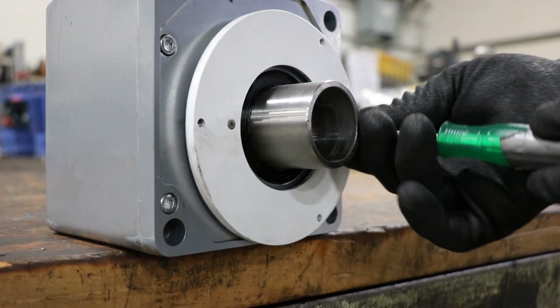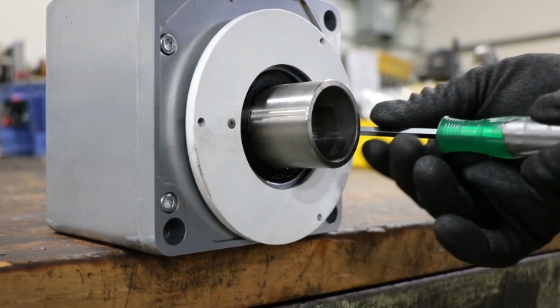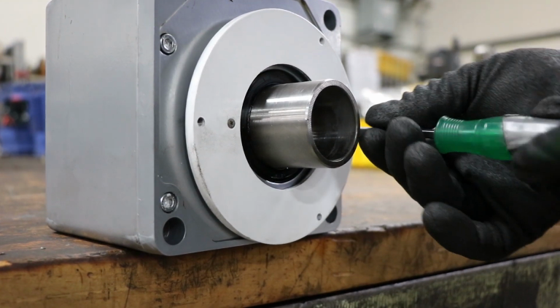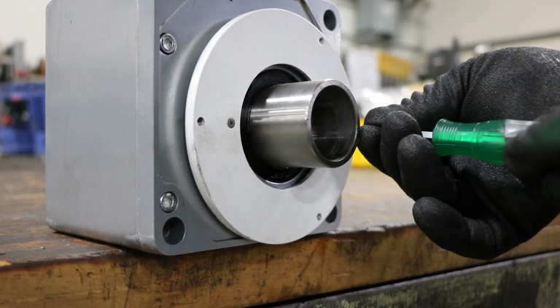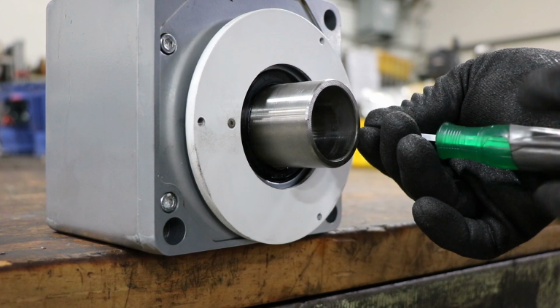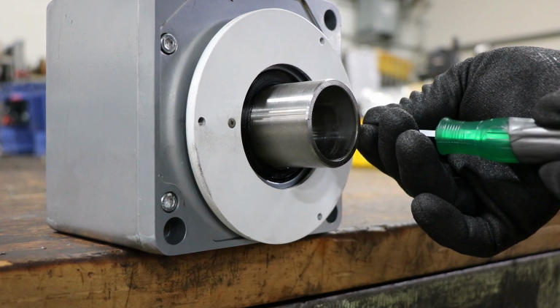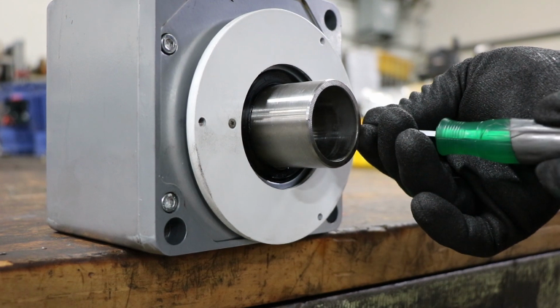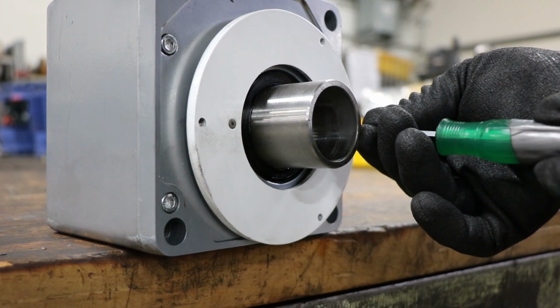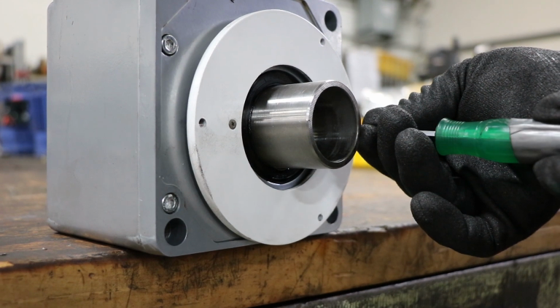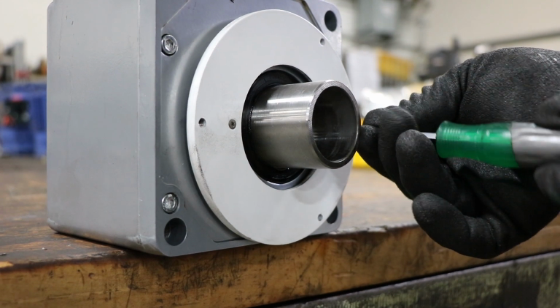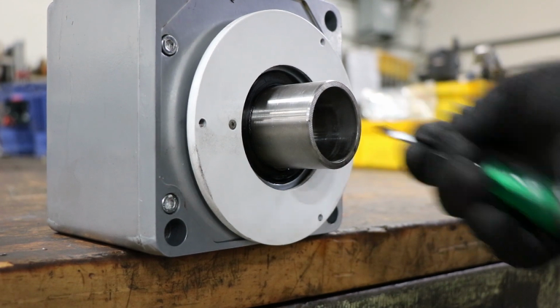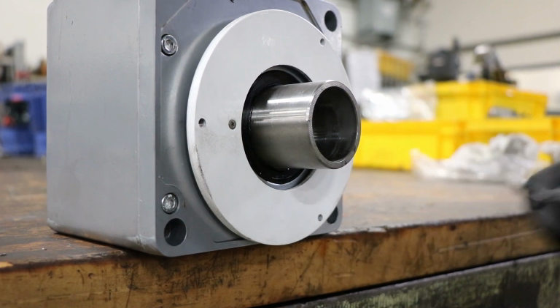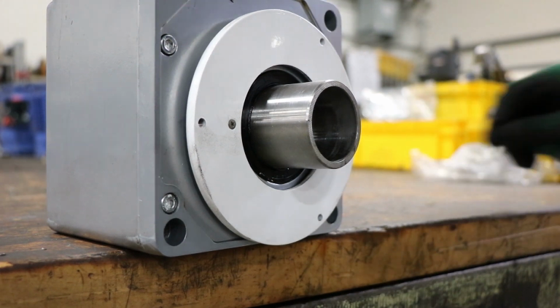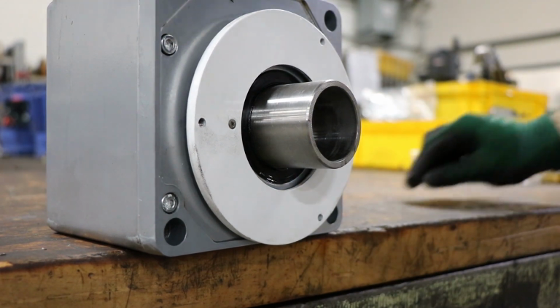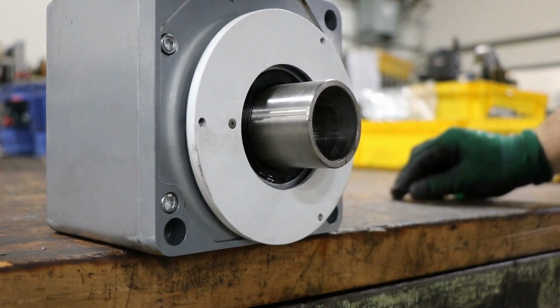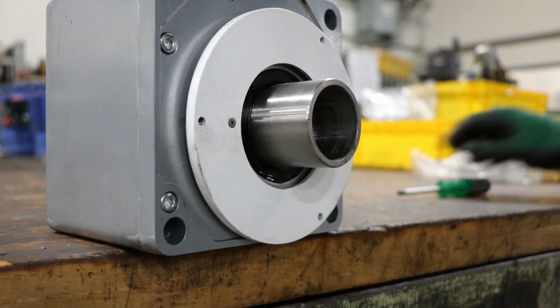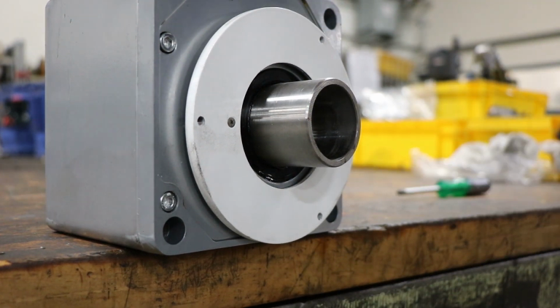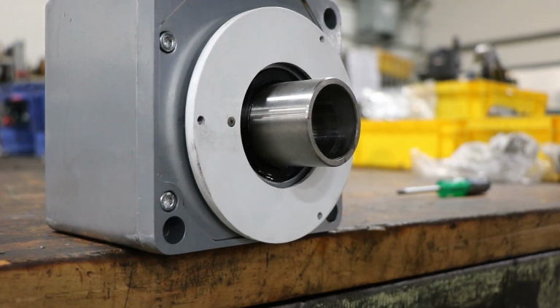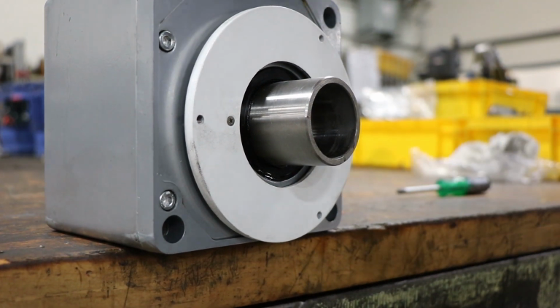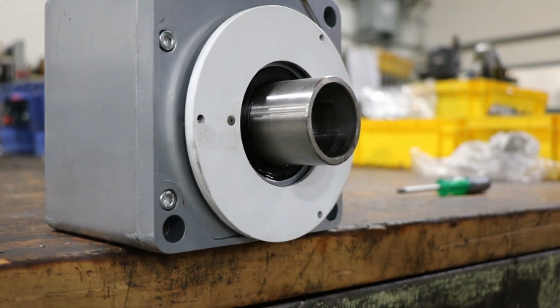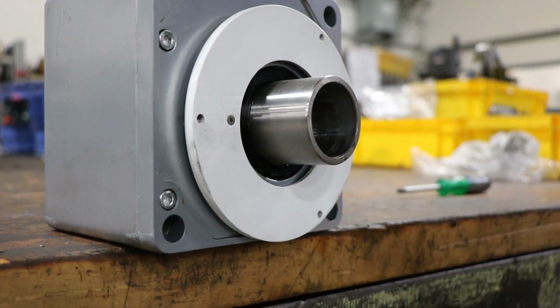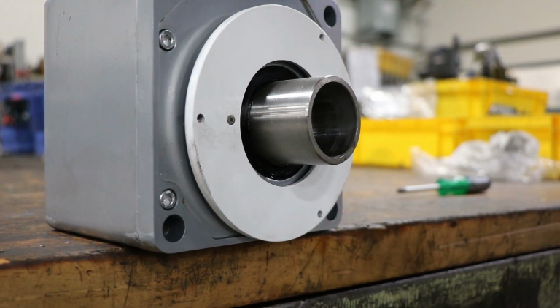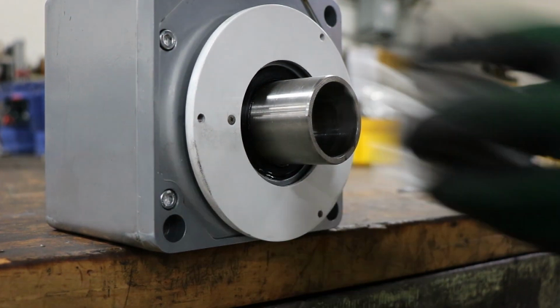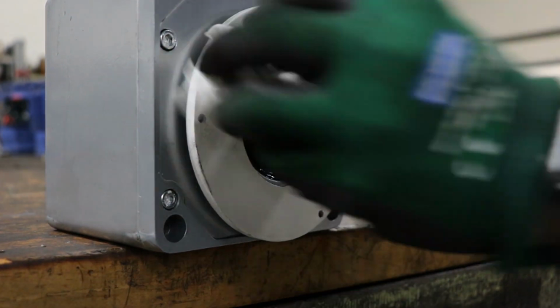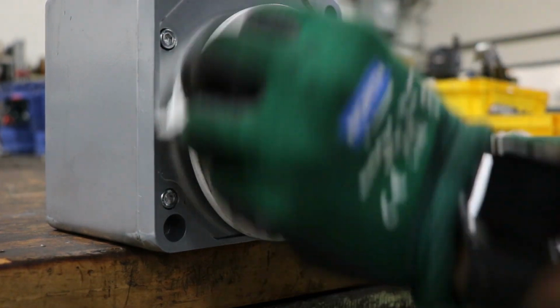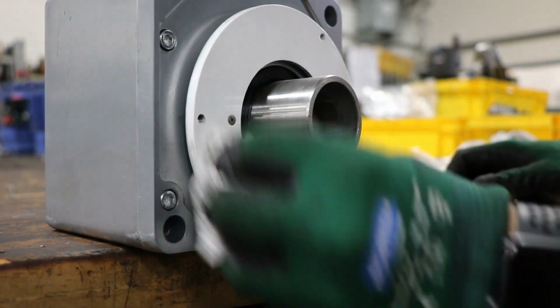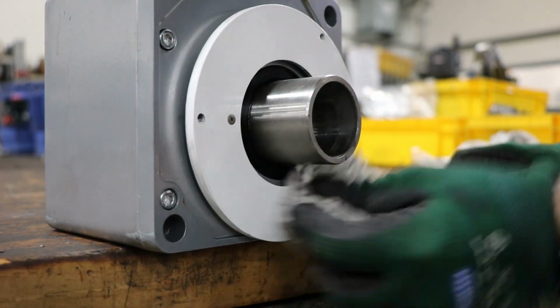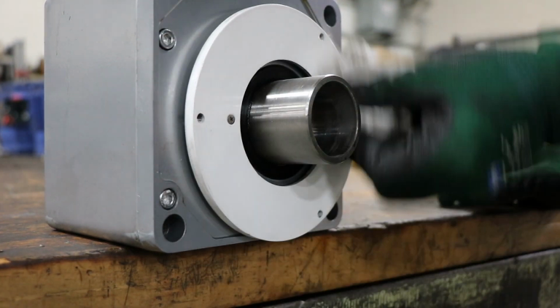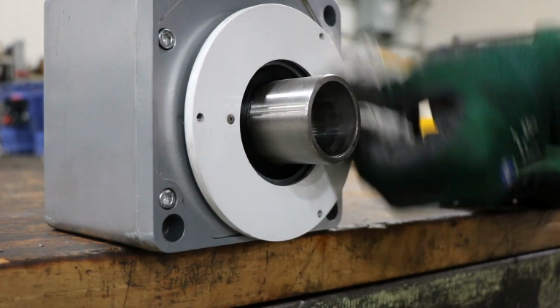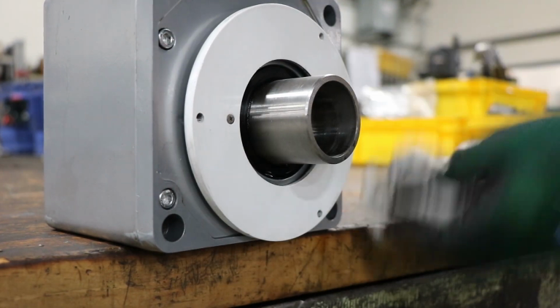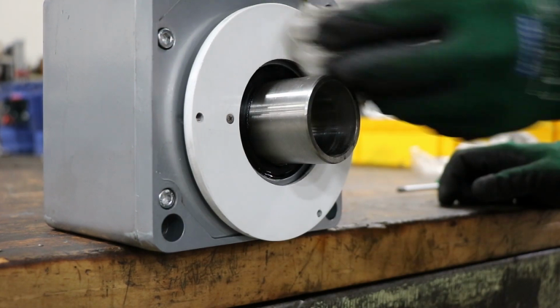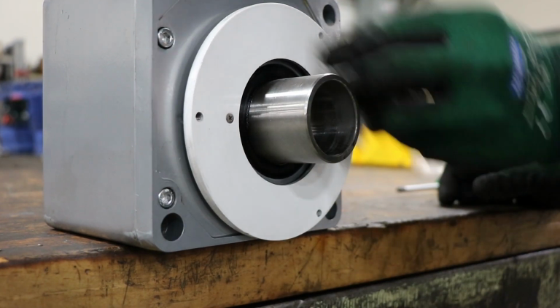Depending on your installation there may be a gasket — refer to your O&M manual to confirm.